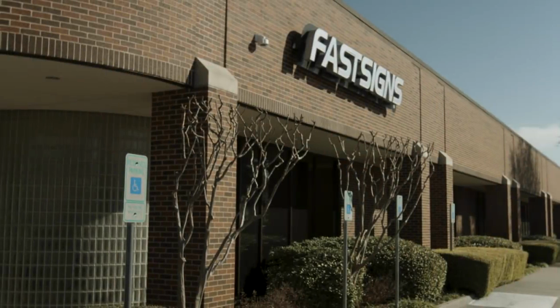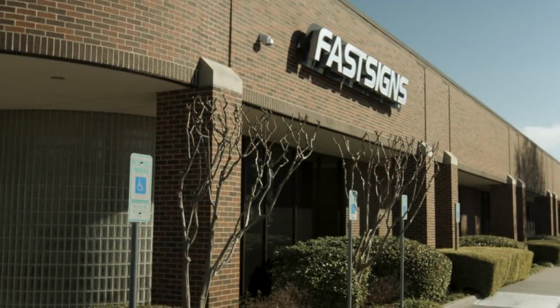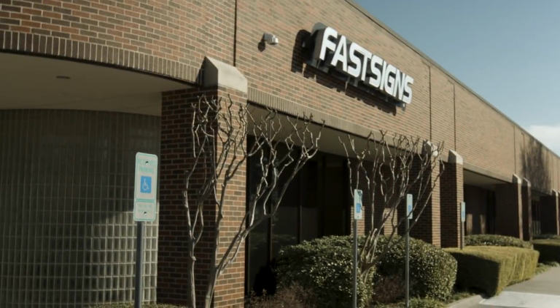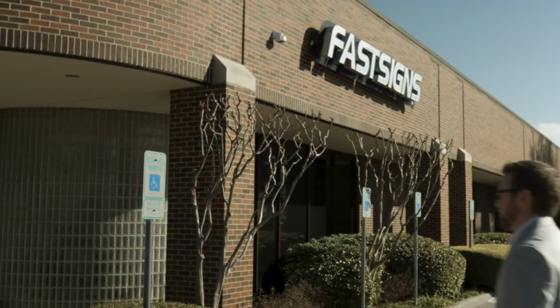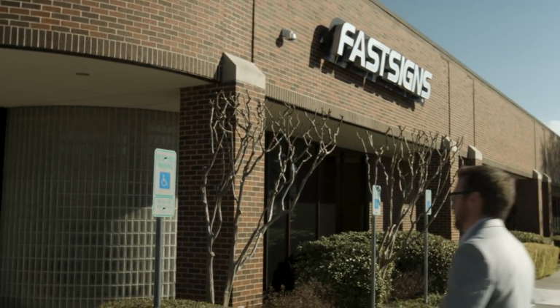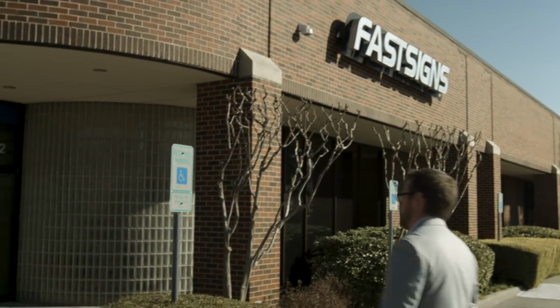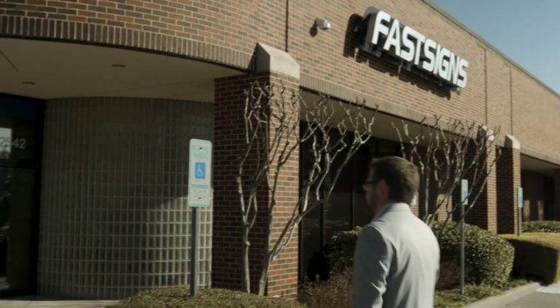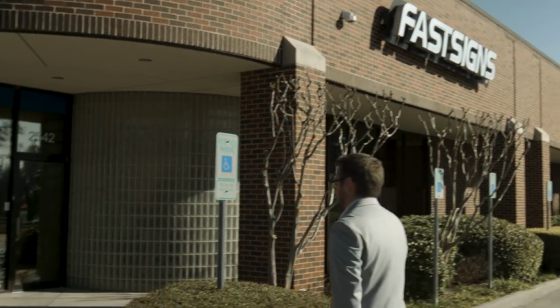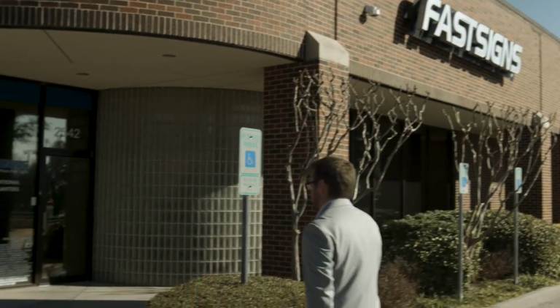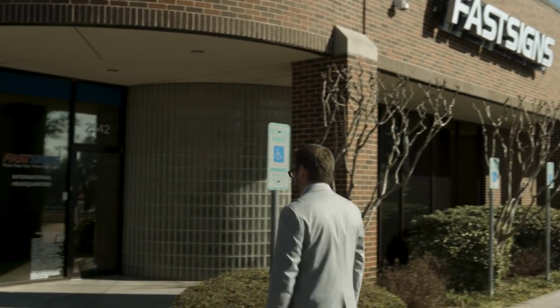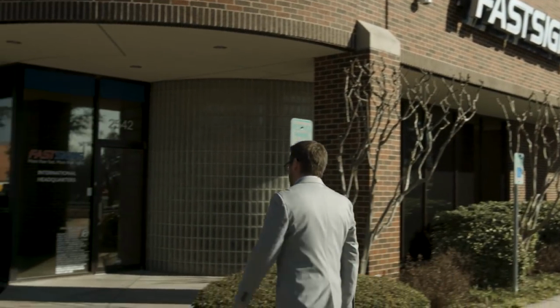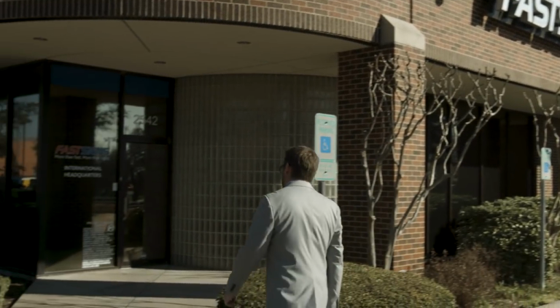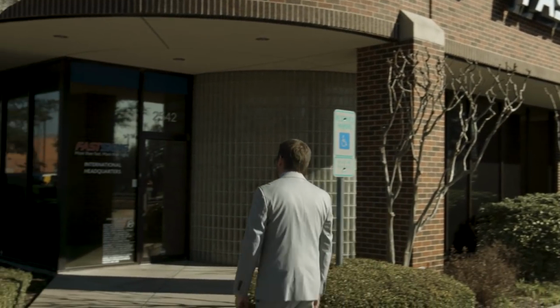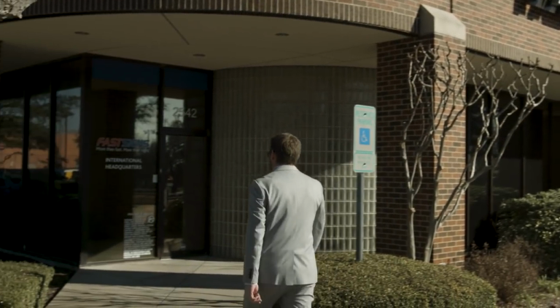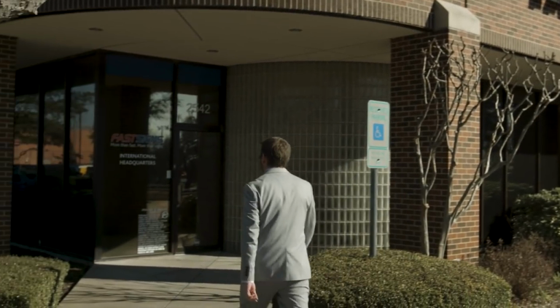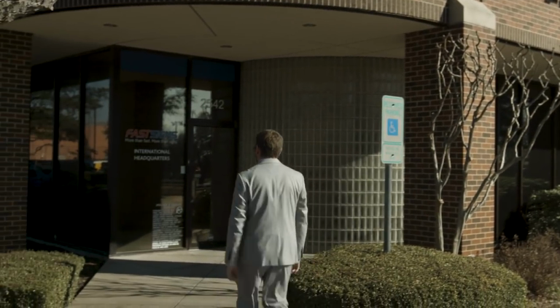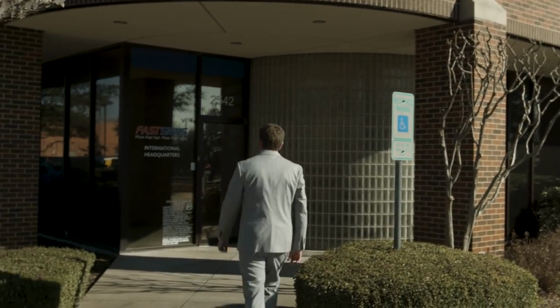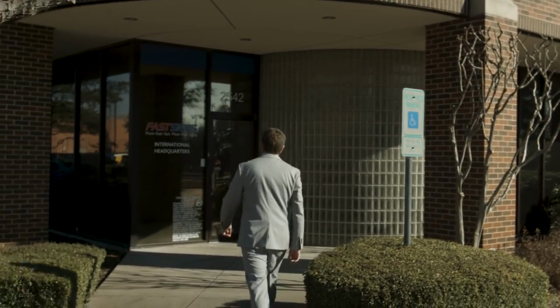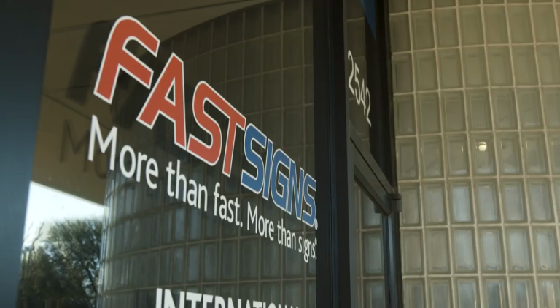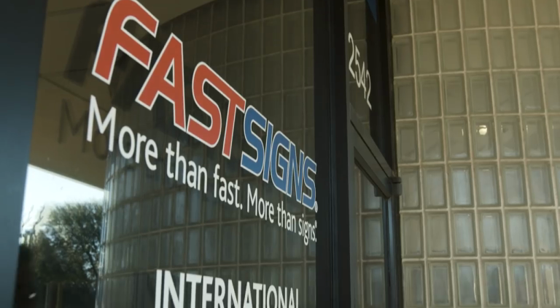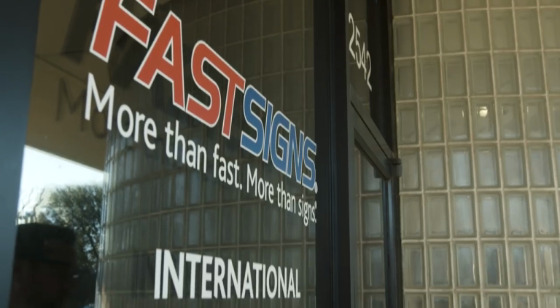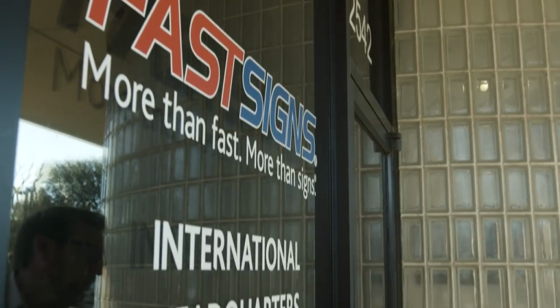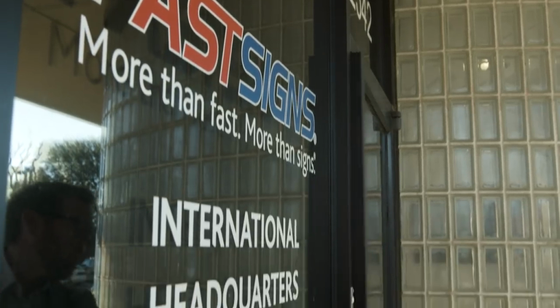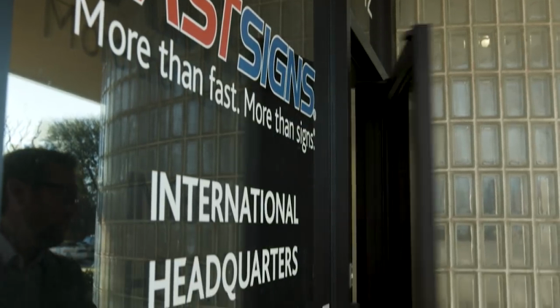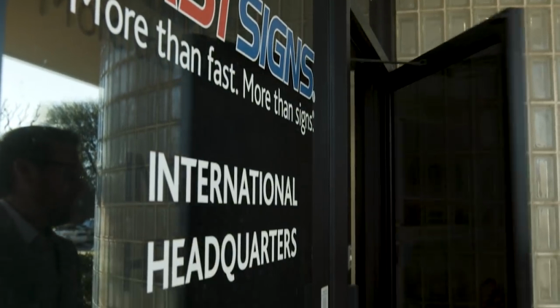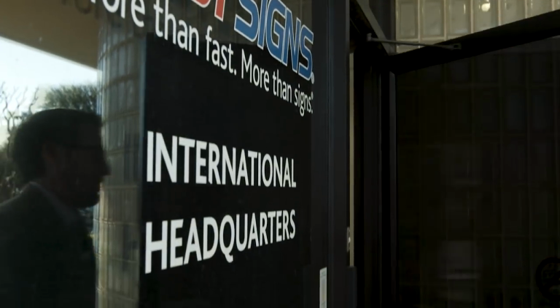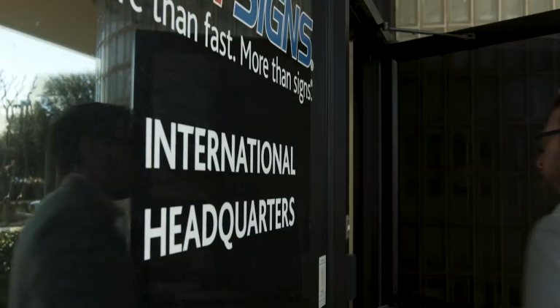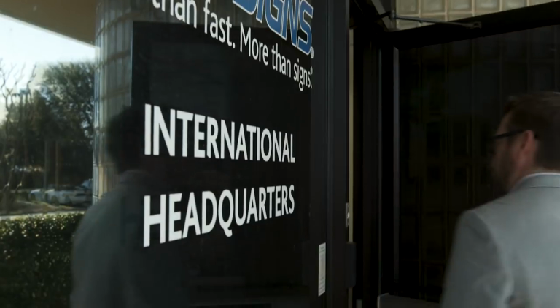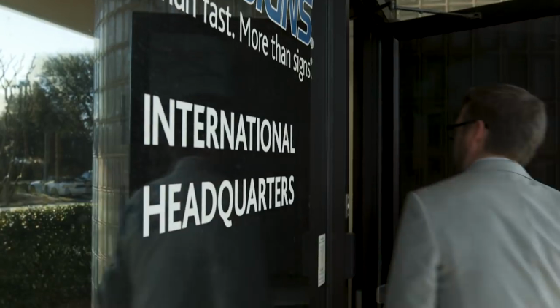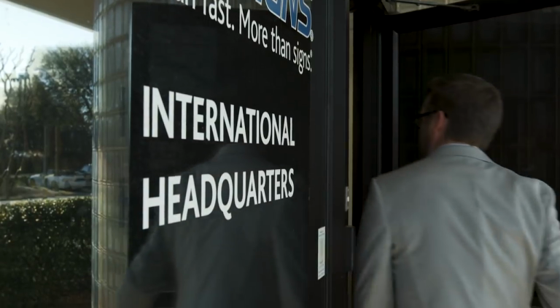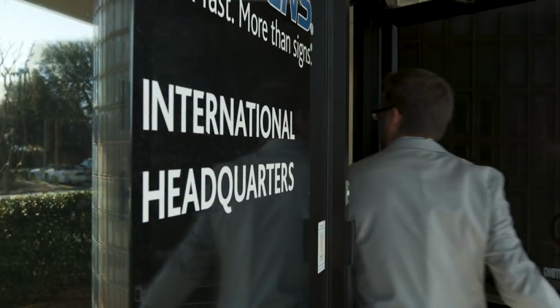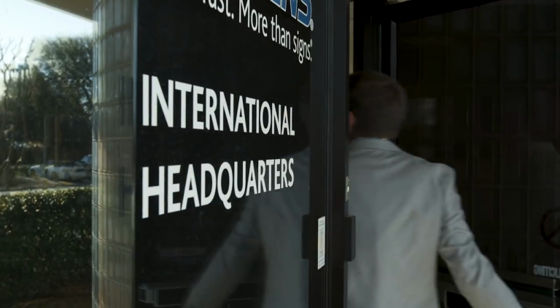FastSigns is the number one sign company in North America, and we're also a worldwide leader in the visual communications market.